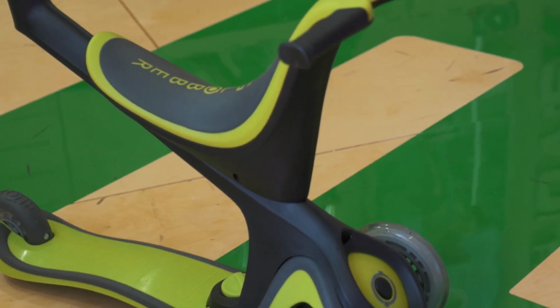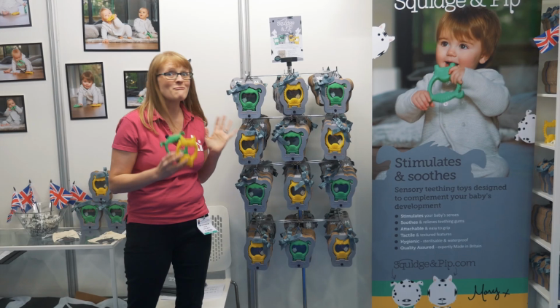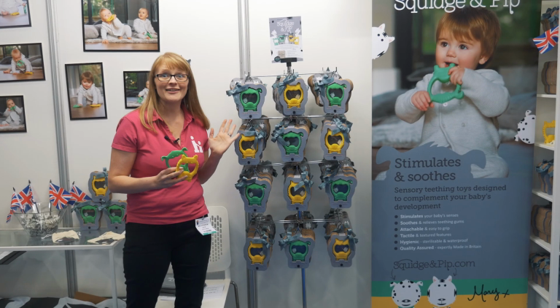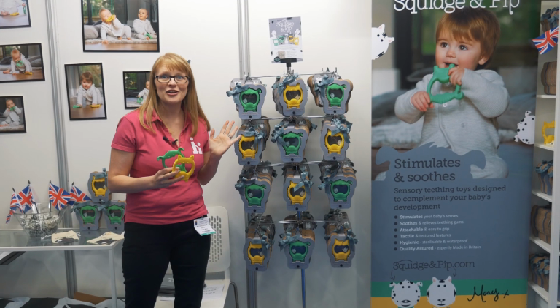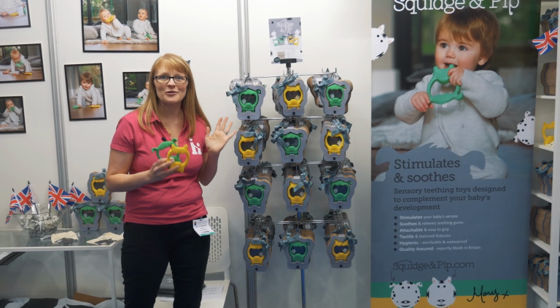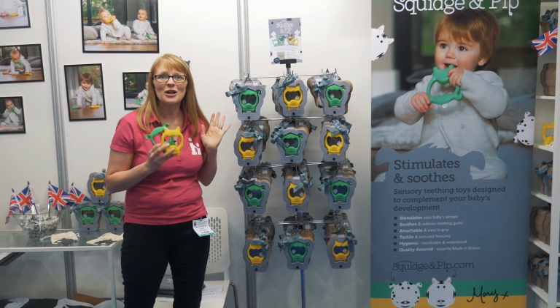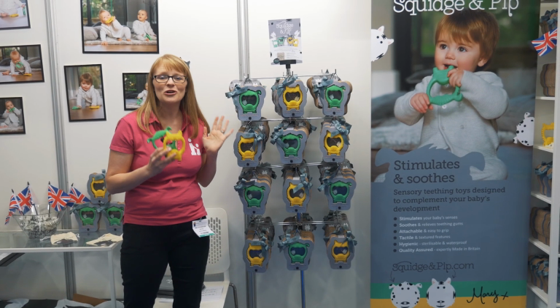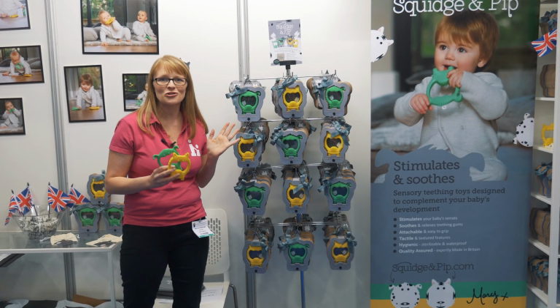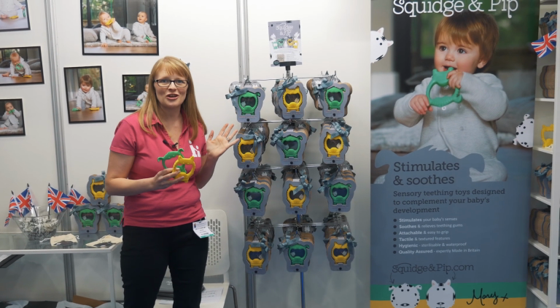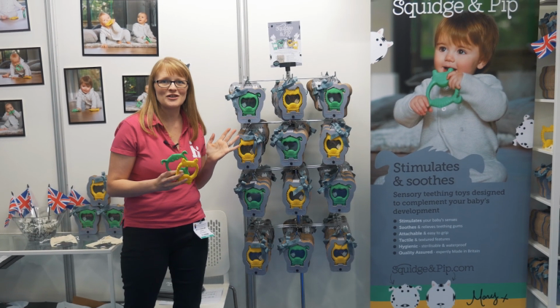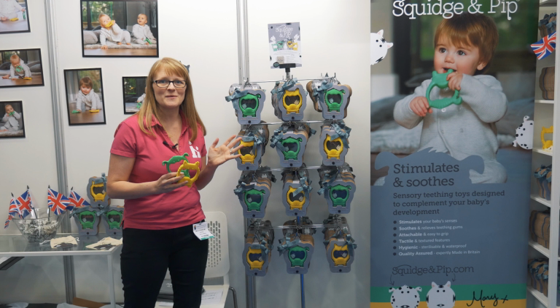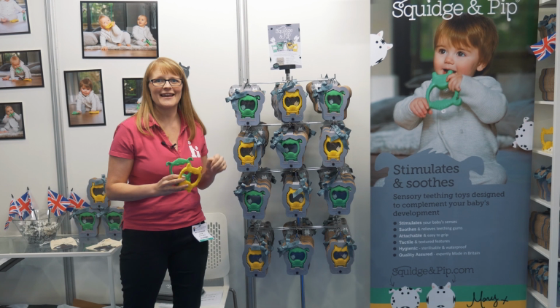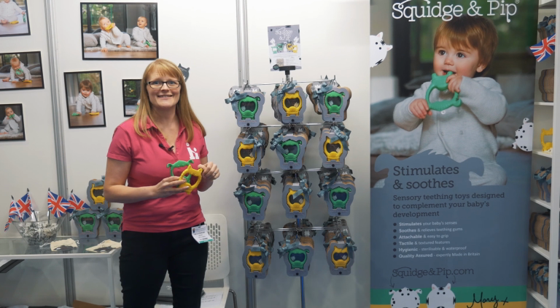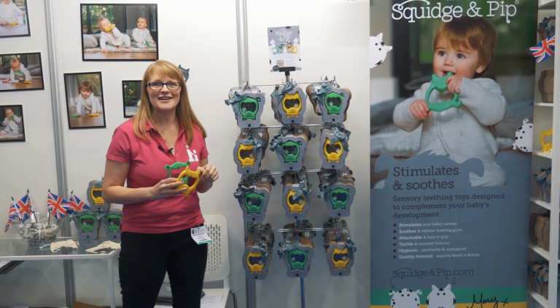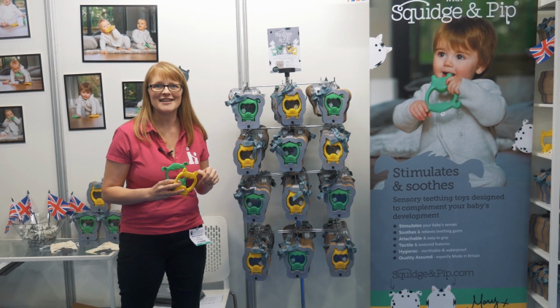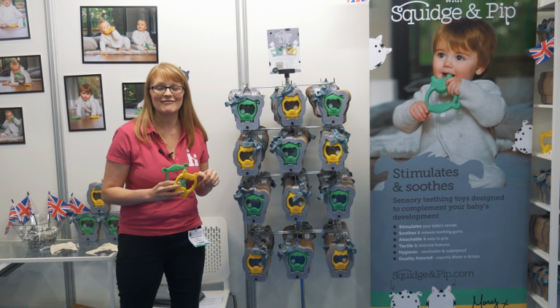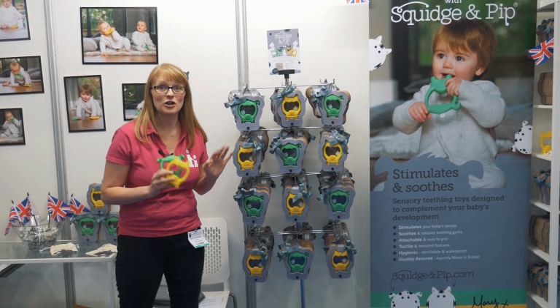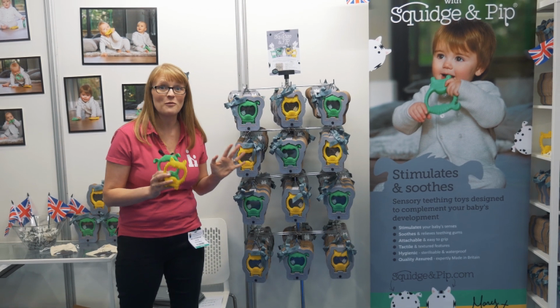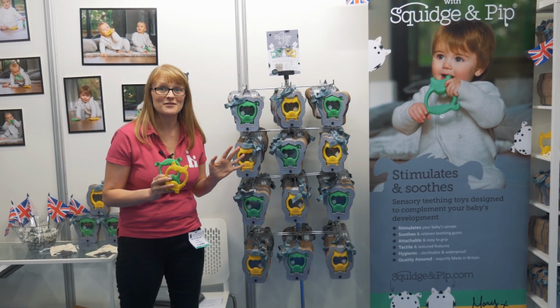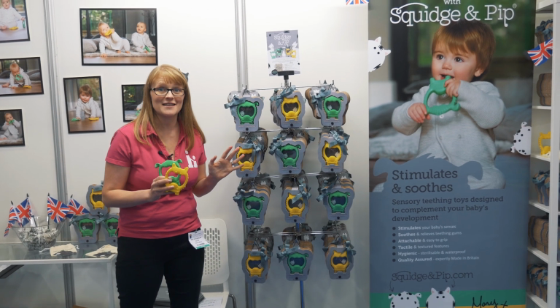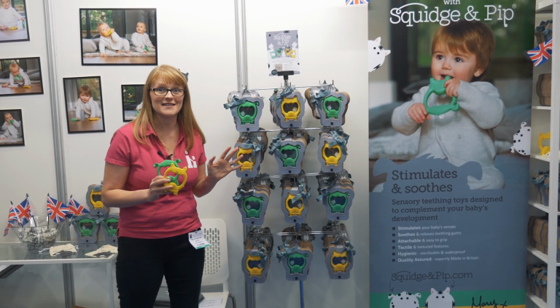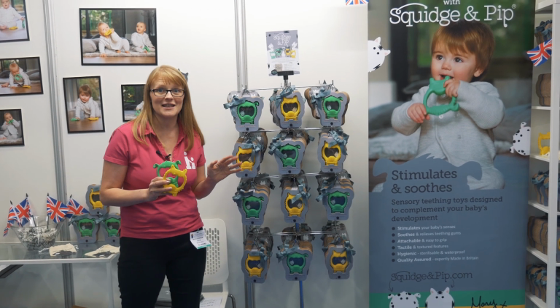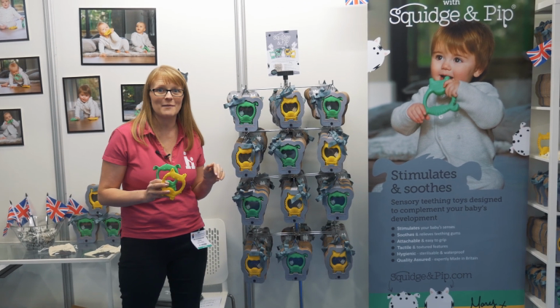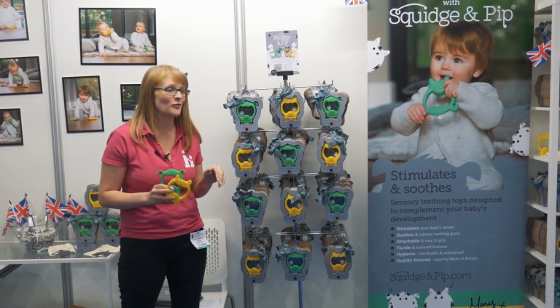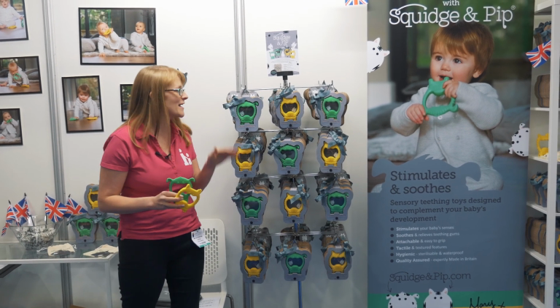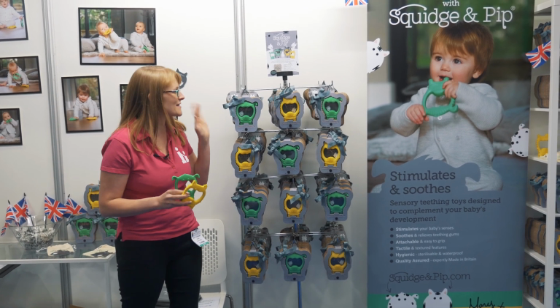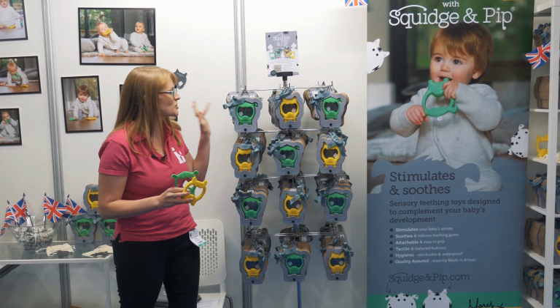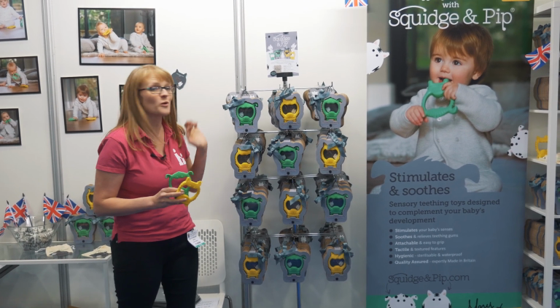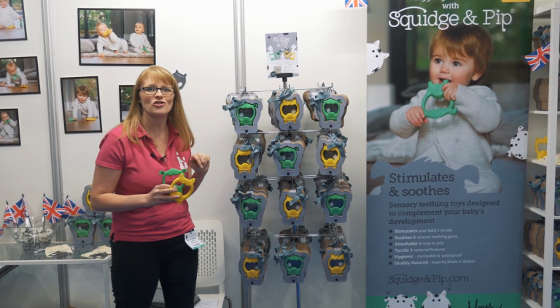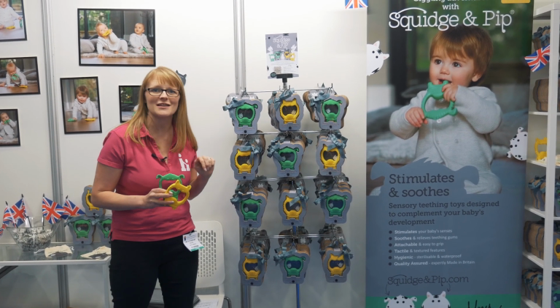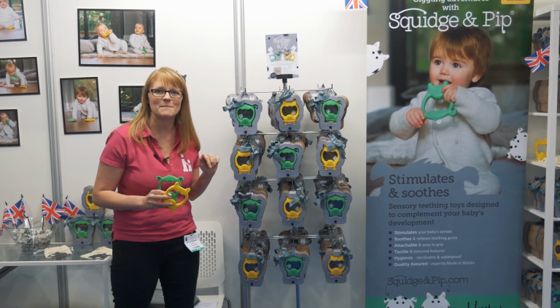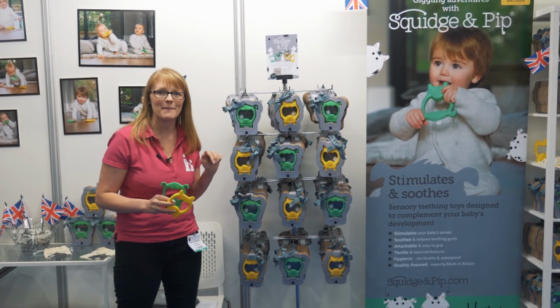Brand new, launching this weekend at Harrogate — you won't have seen this anywhere before — is Squidge and Pips.